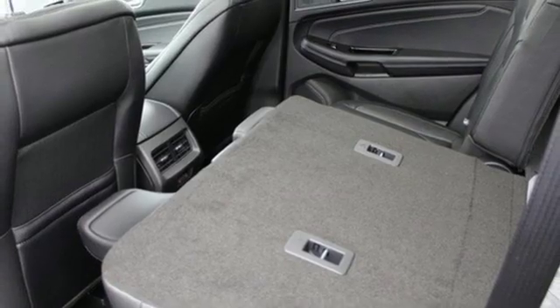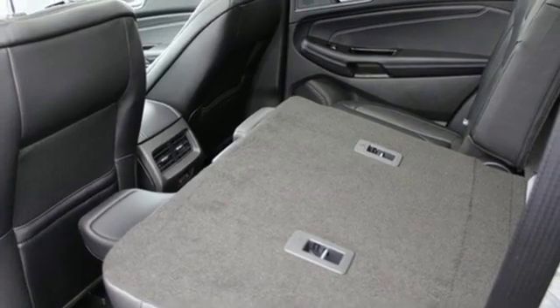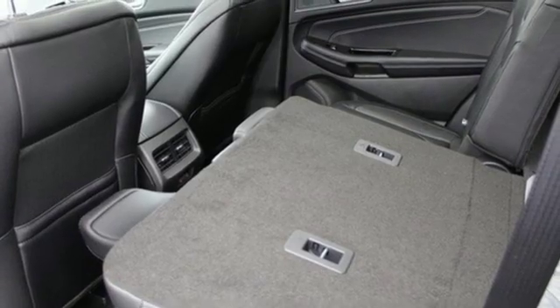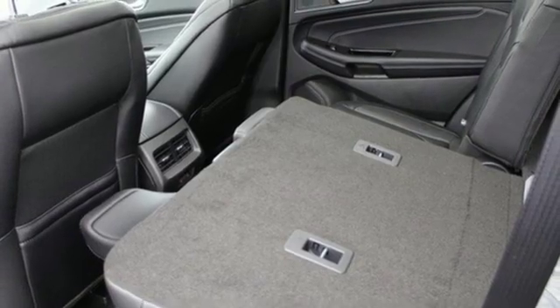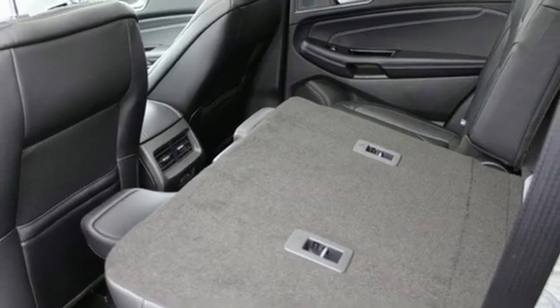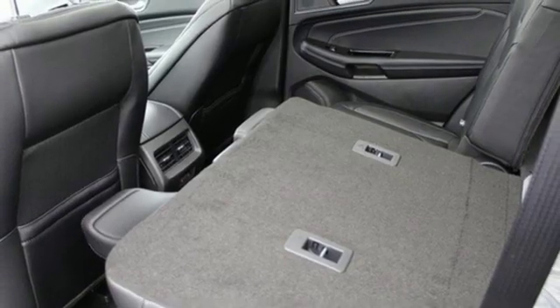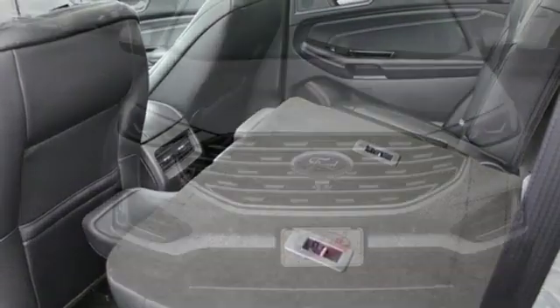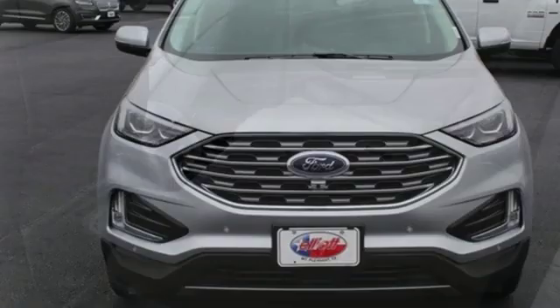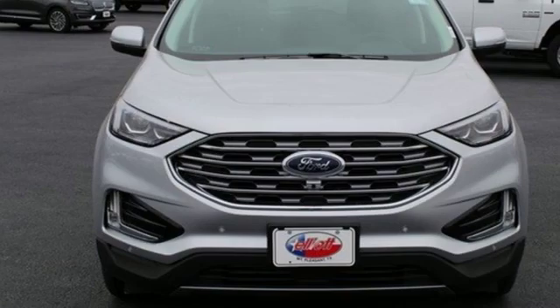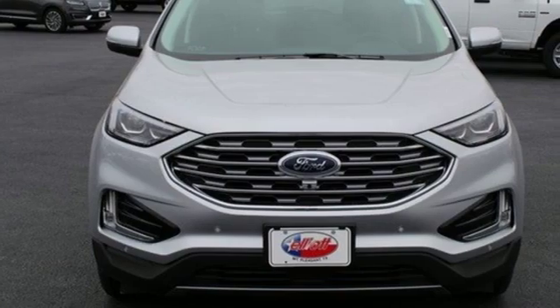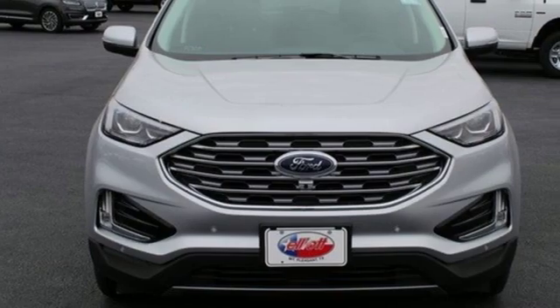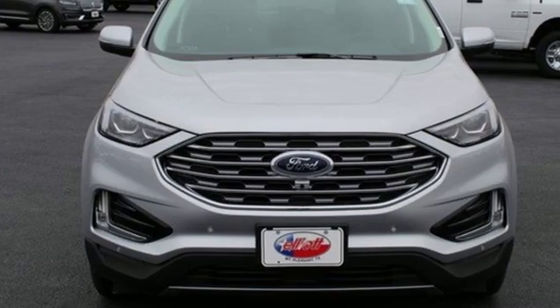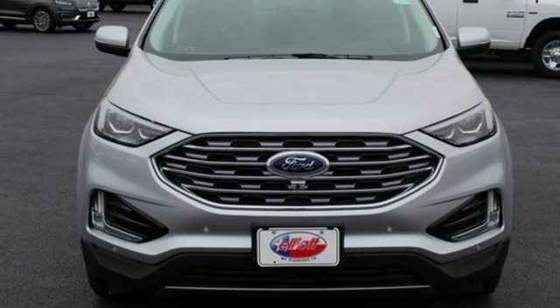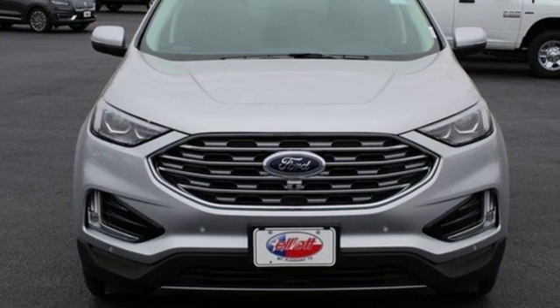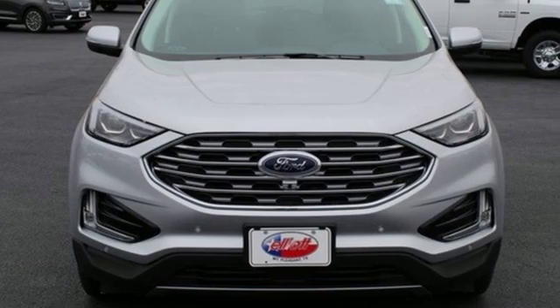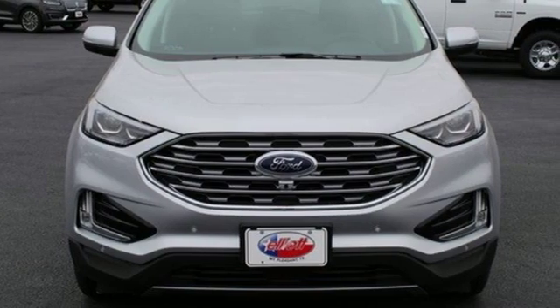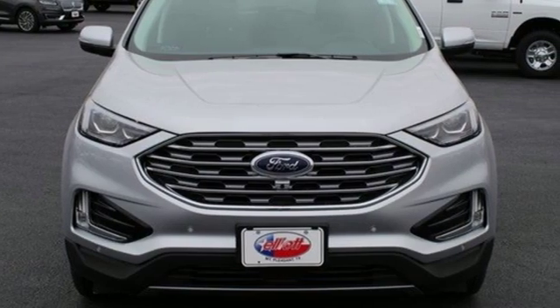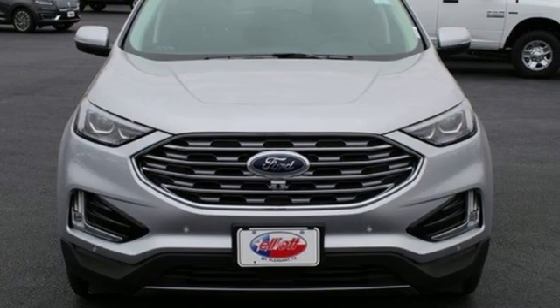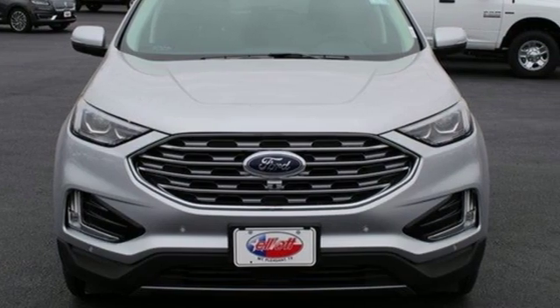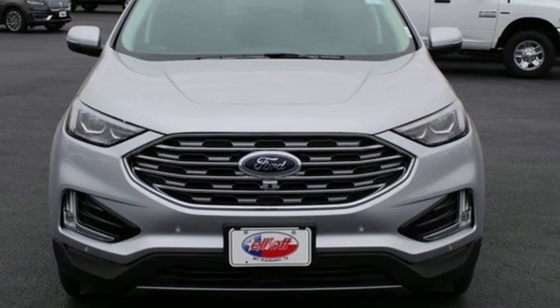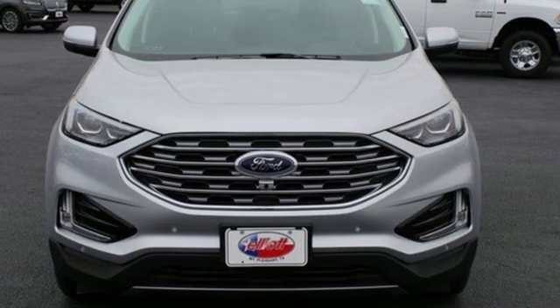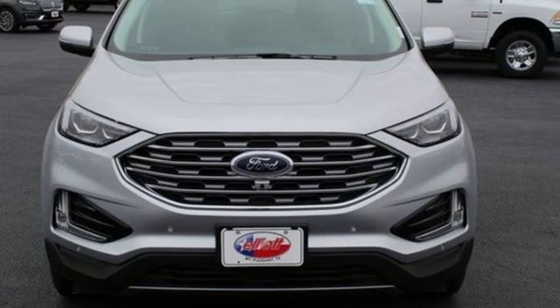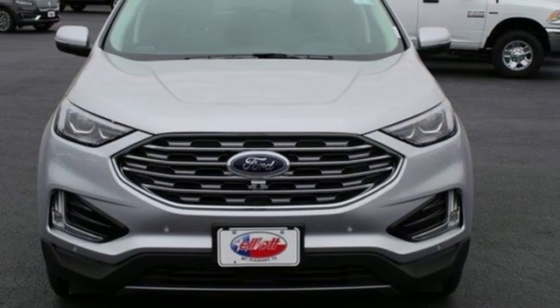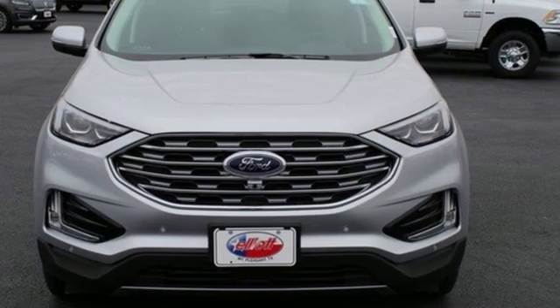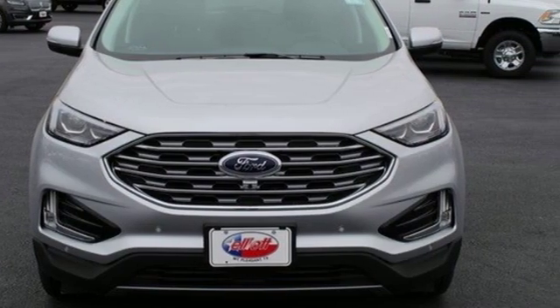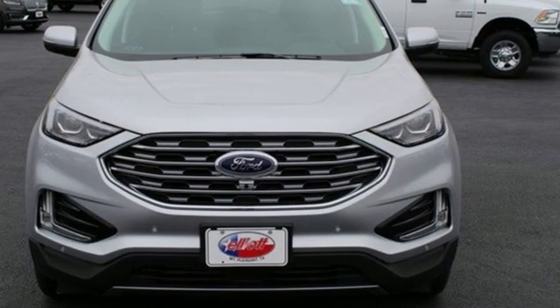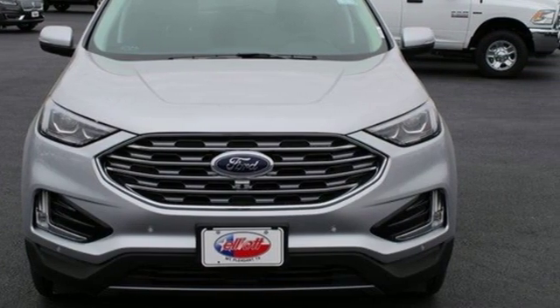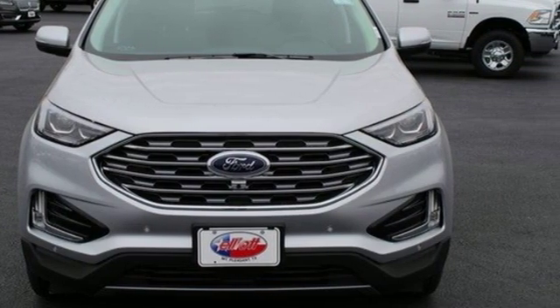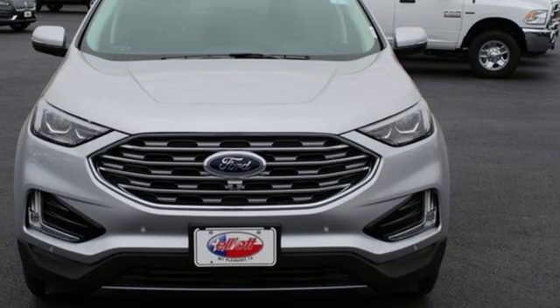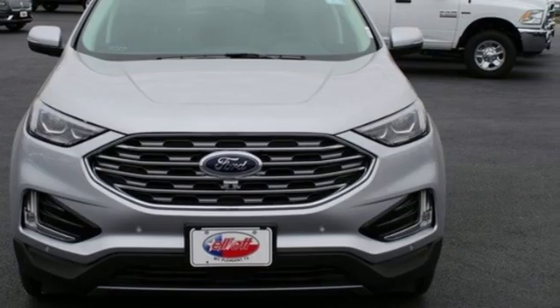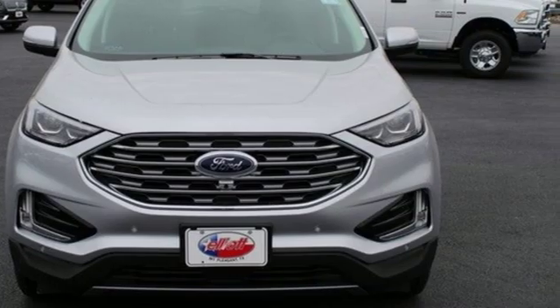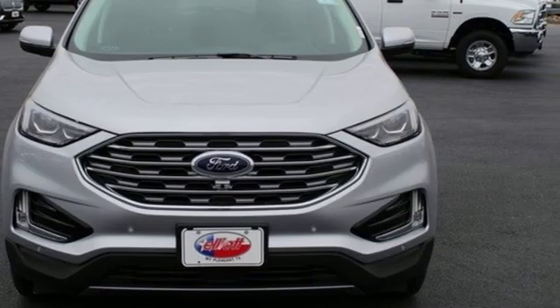Ford is America's best-selling vehicle brand. The time is now. See it for yourself today.